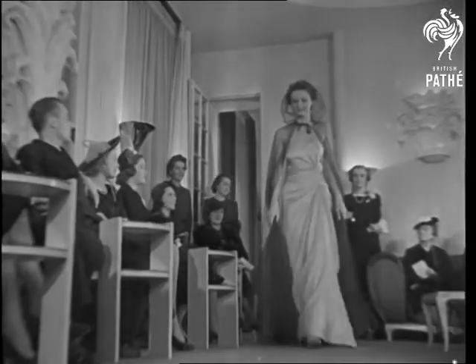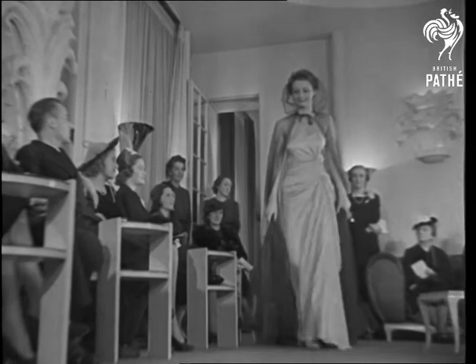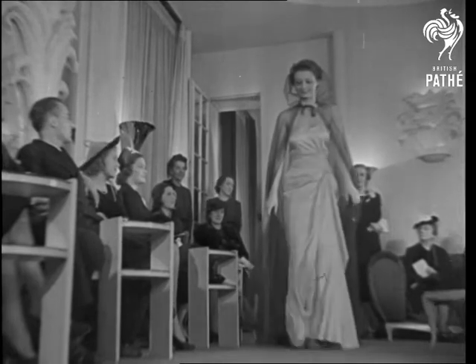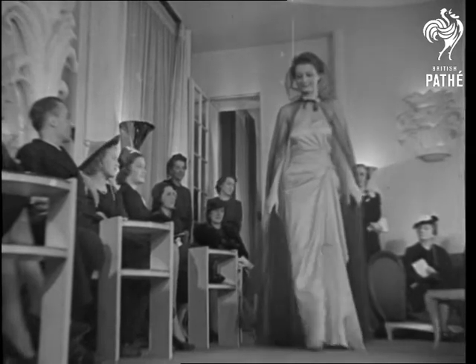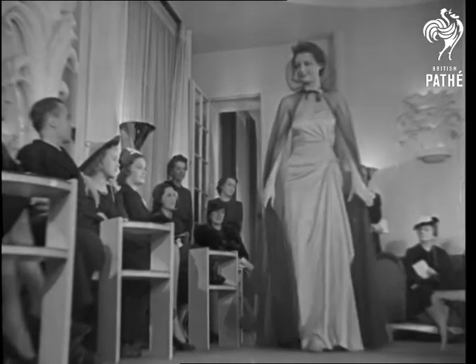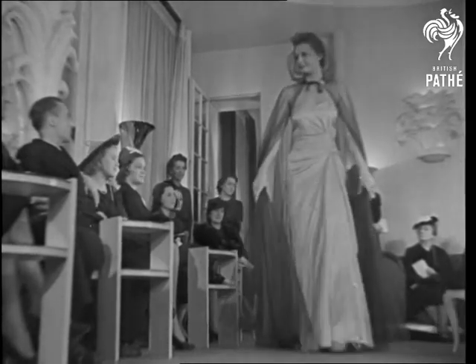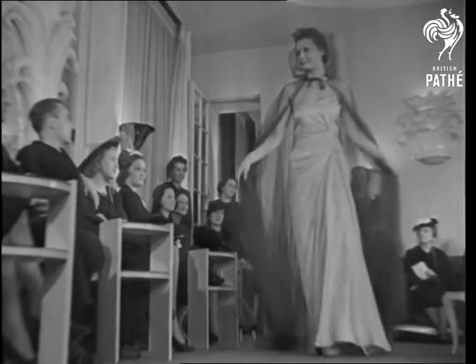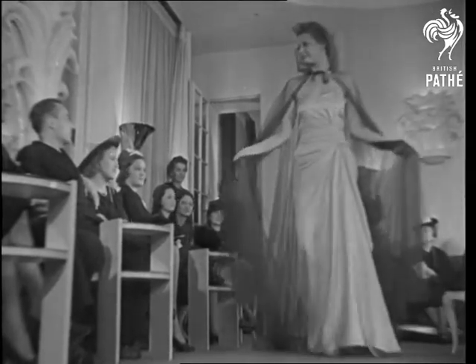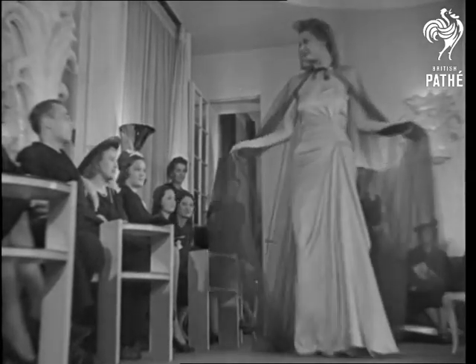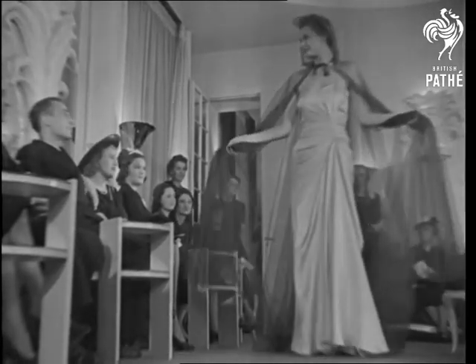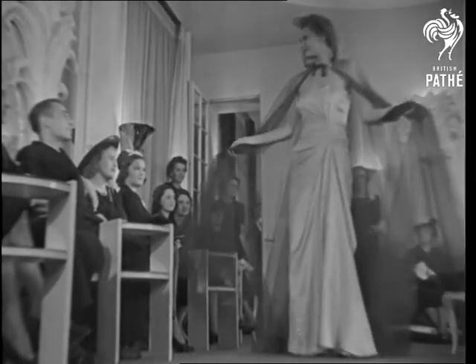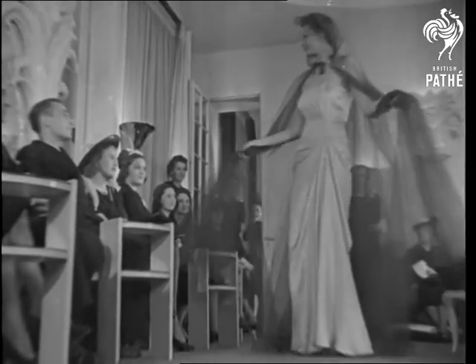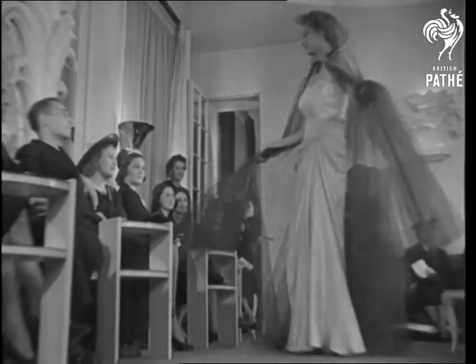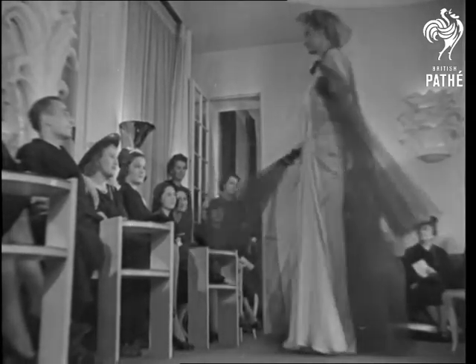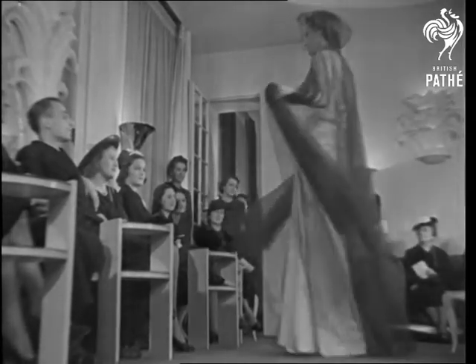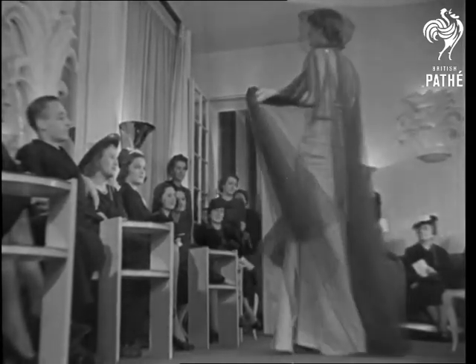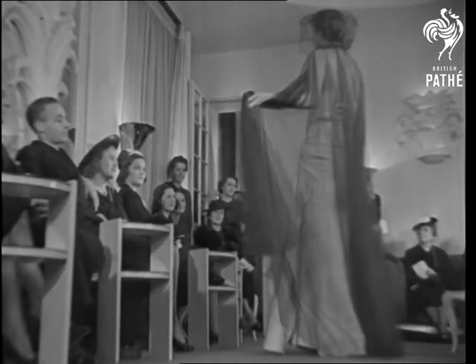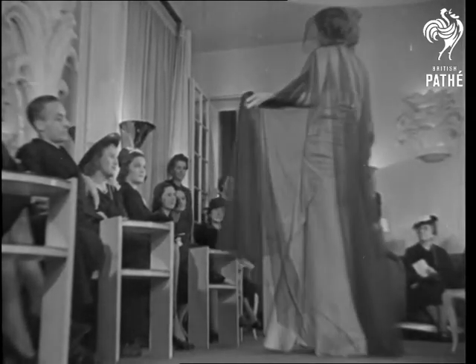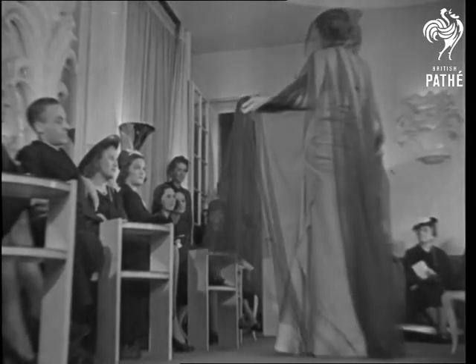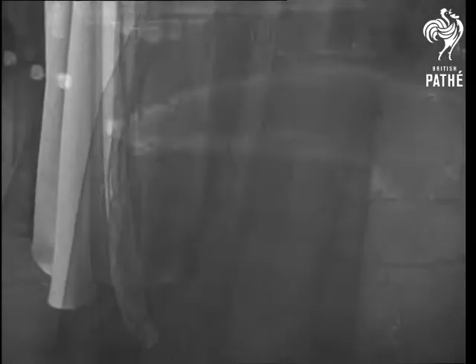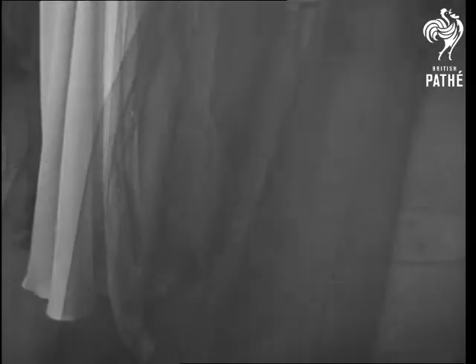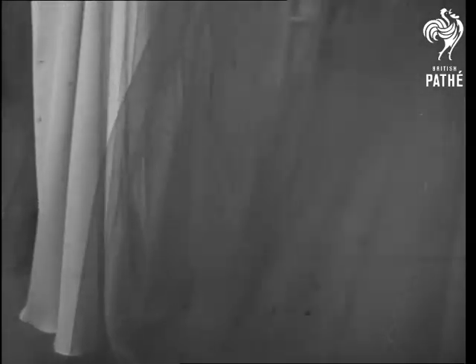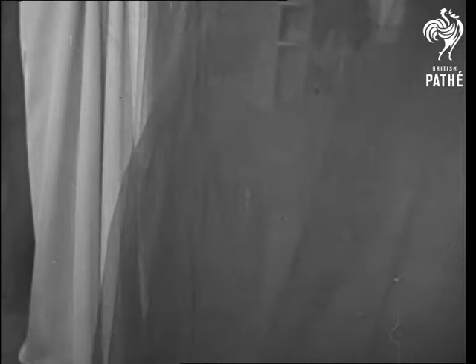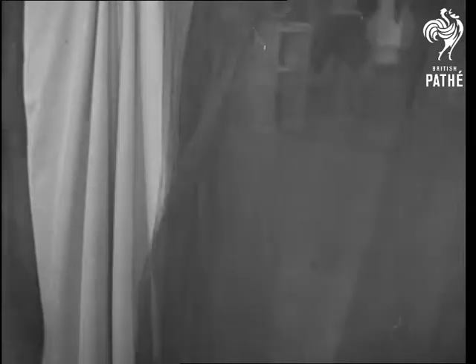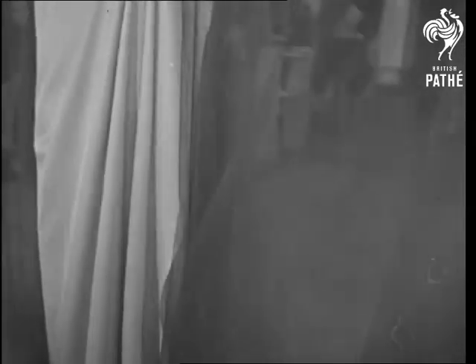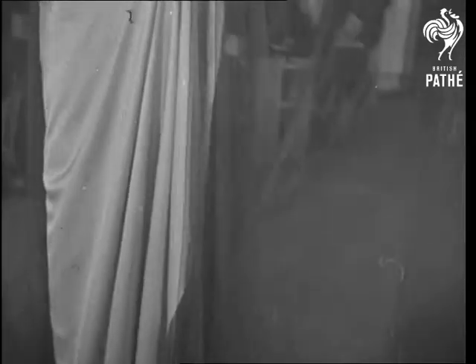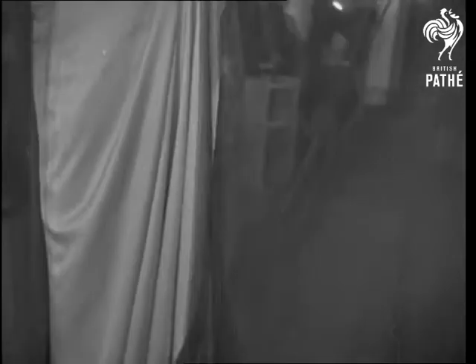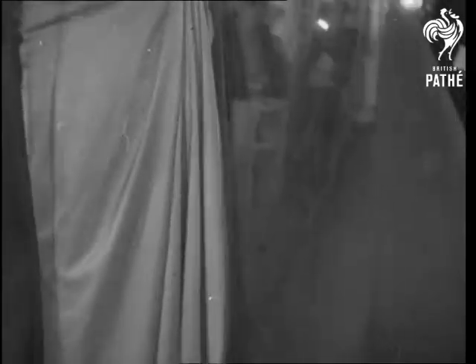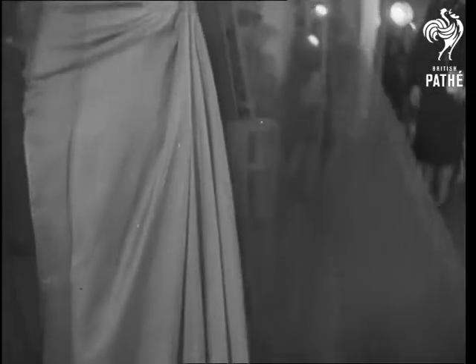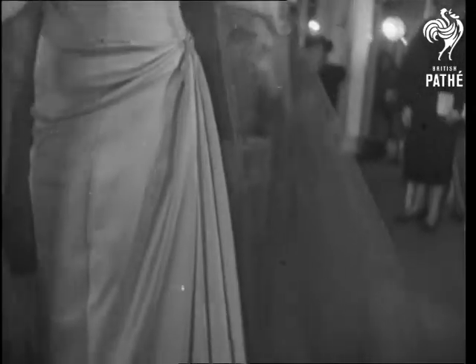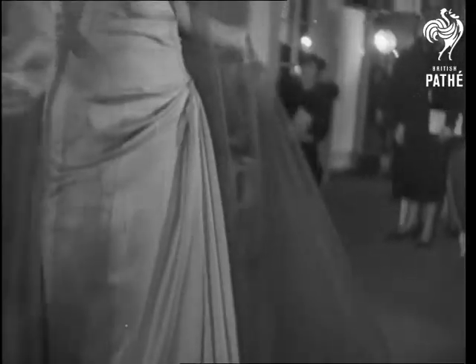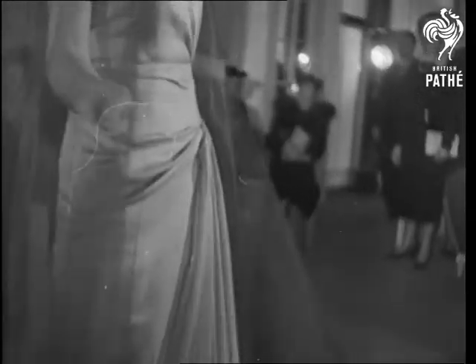Other countries may have their distinctive fashions, but it's safe to say that all of them are affected by the products of Parisian salons. So, vive la mode.